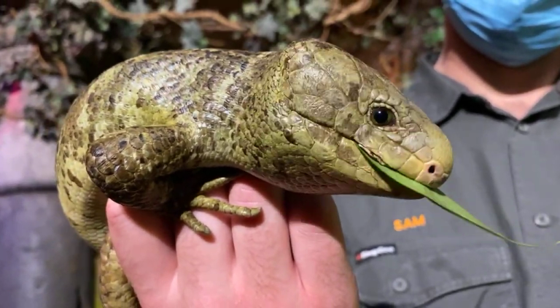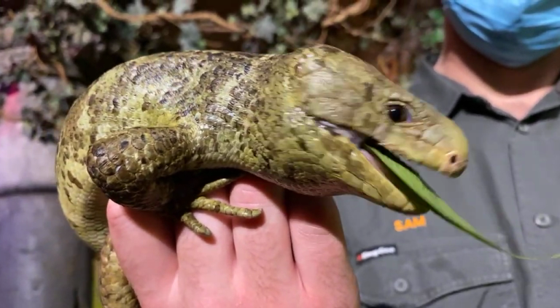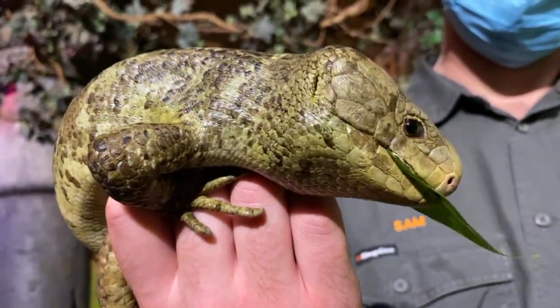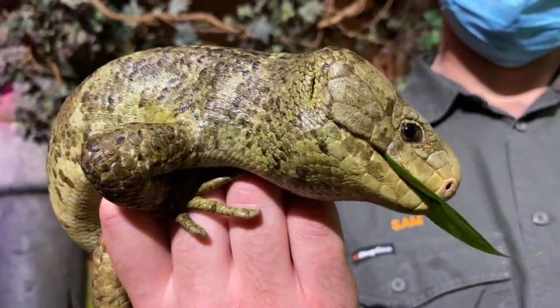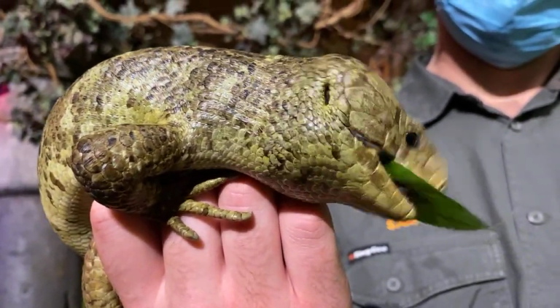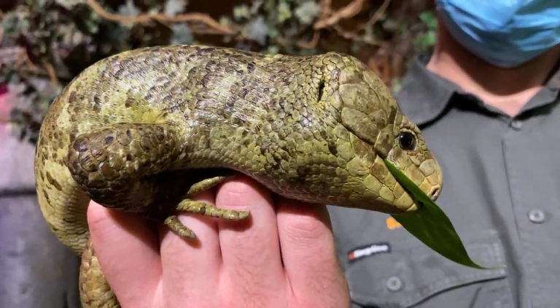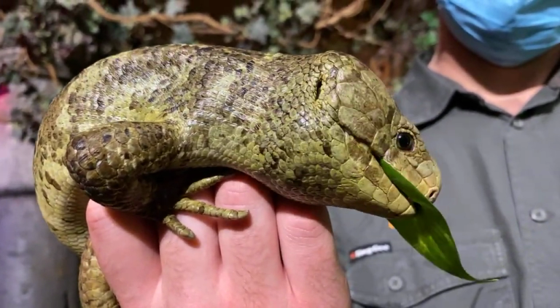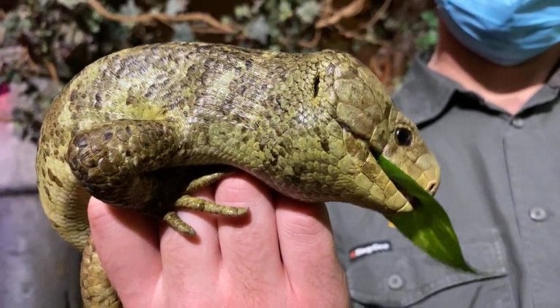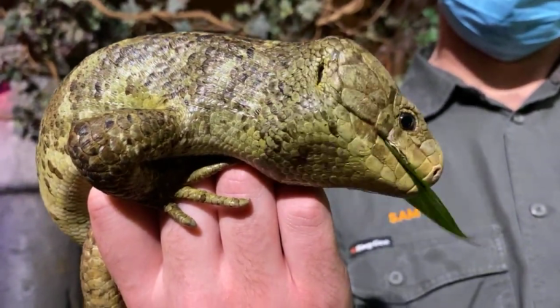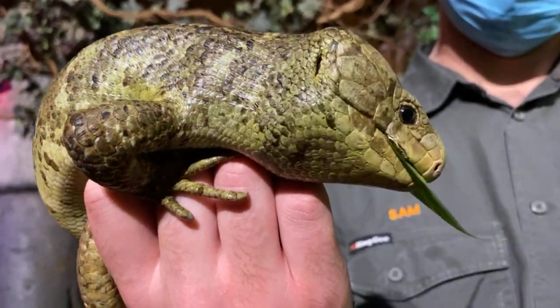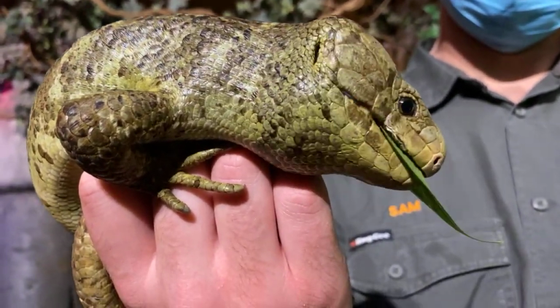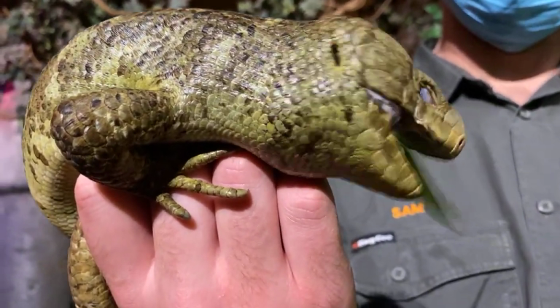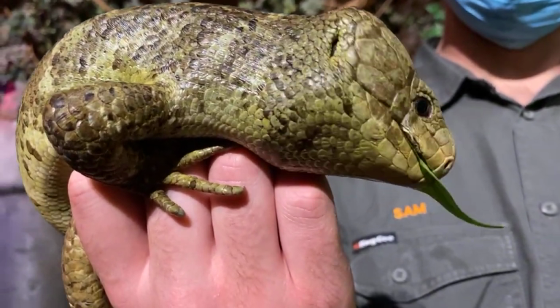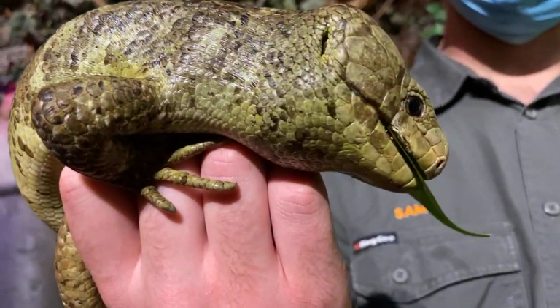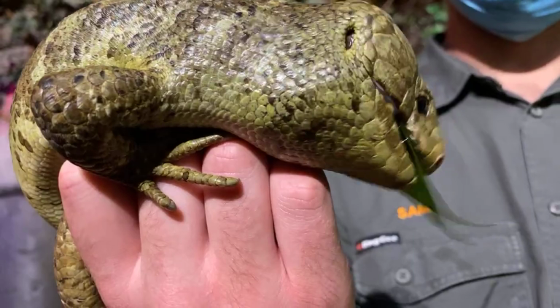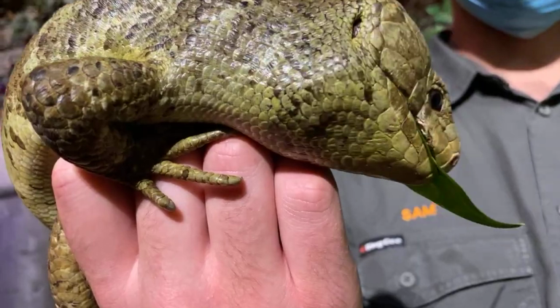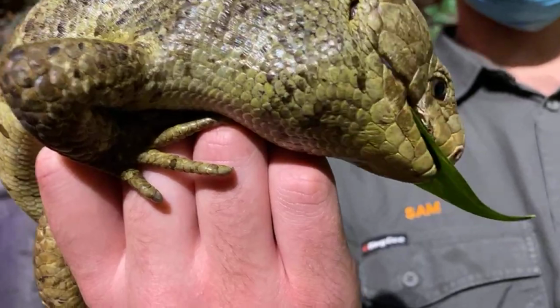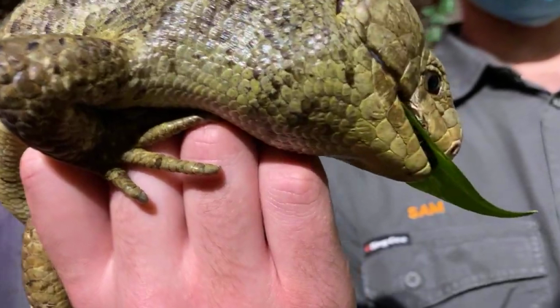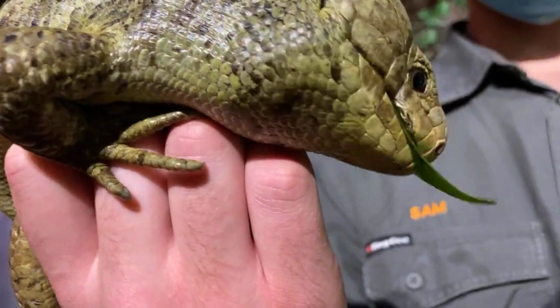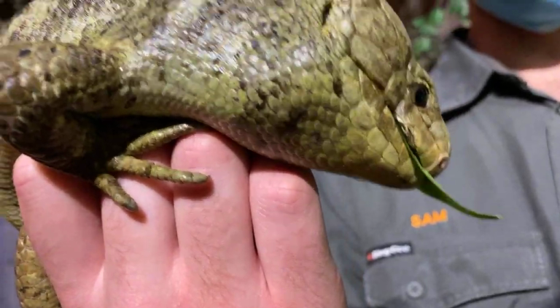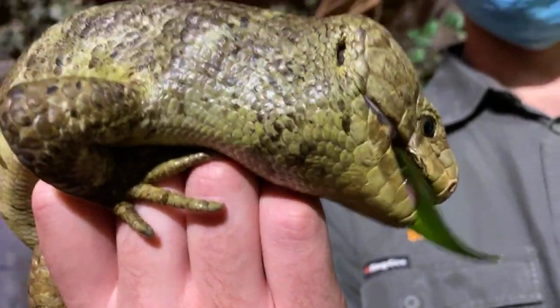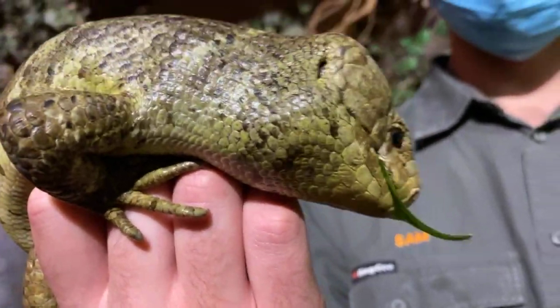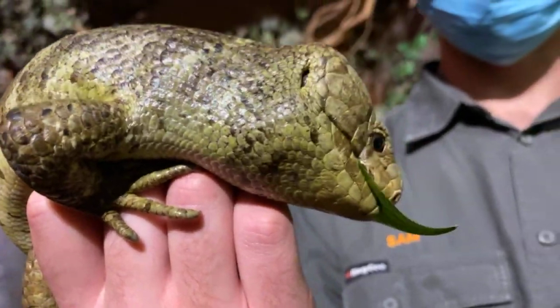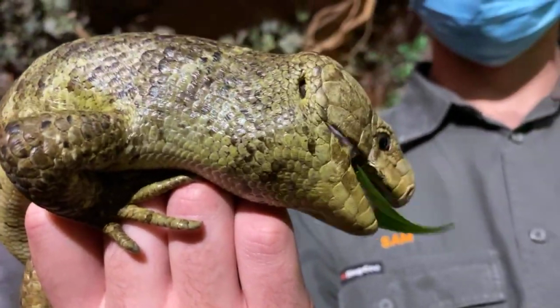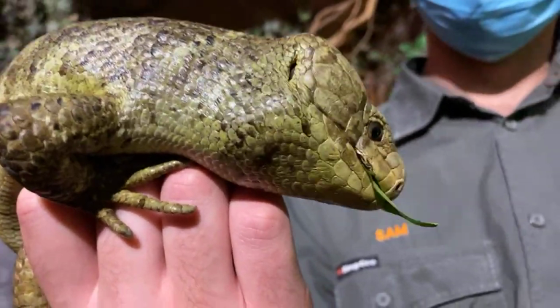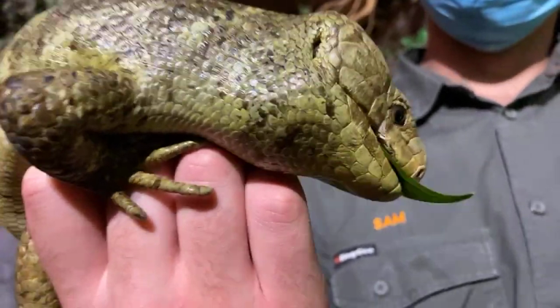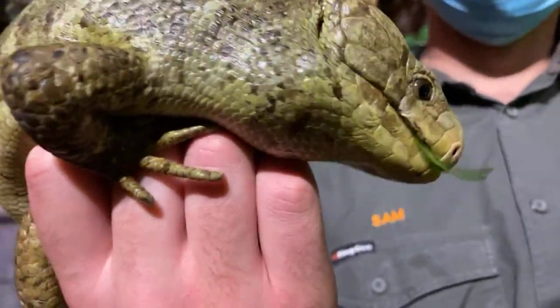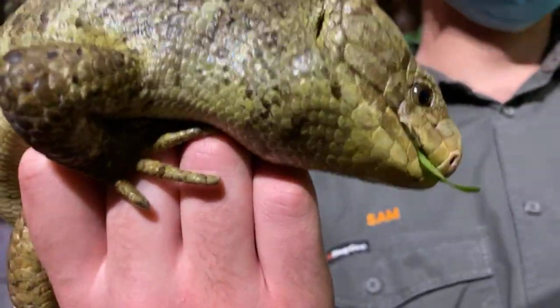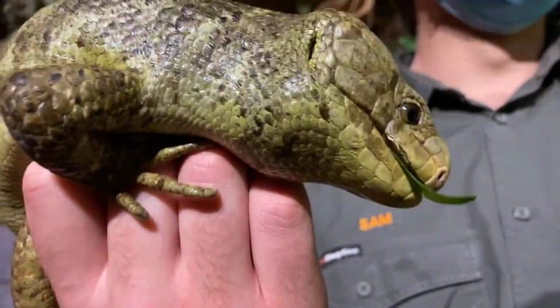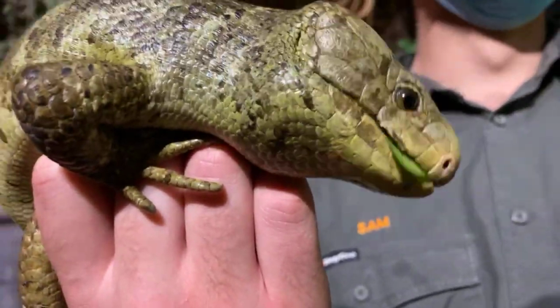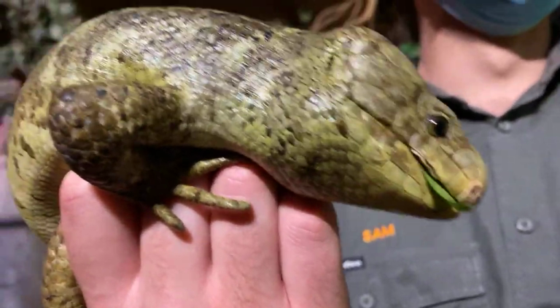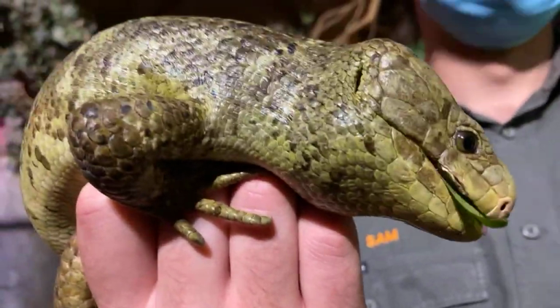That's really cool. How's that, Sam? Get you excited? It does get you excited, doesn't it? Nothing gets you more excited than skinks.